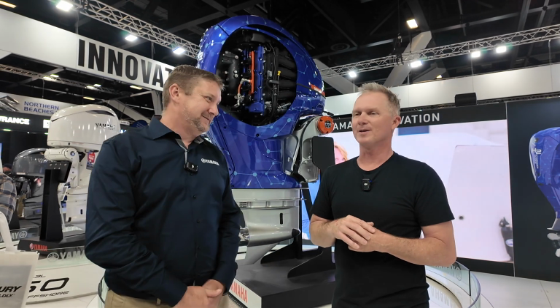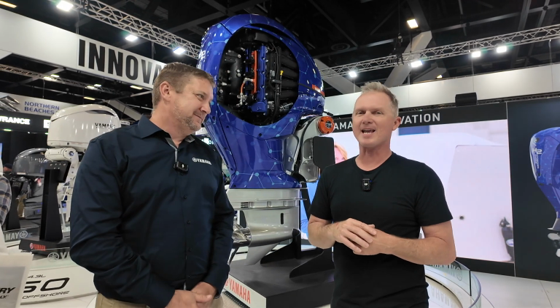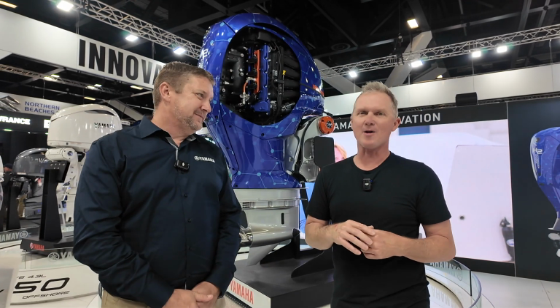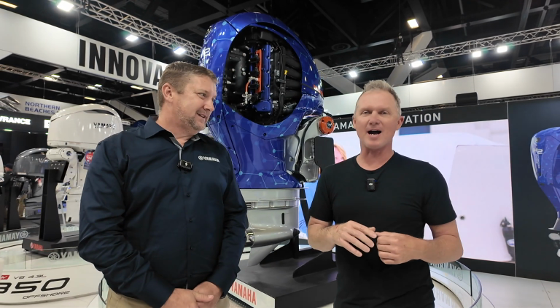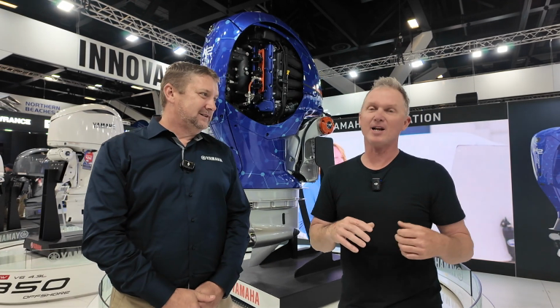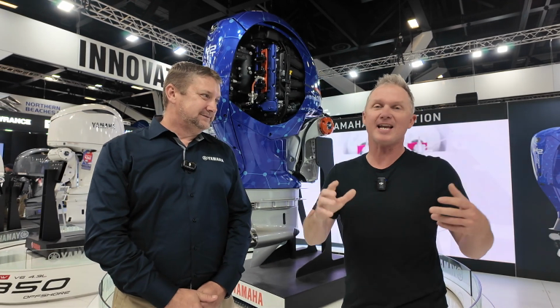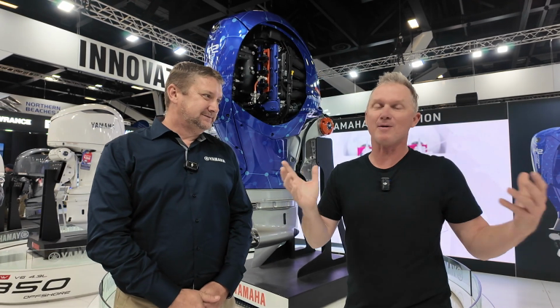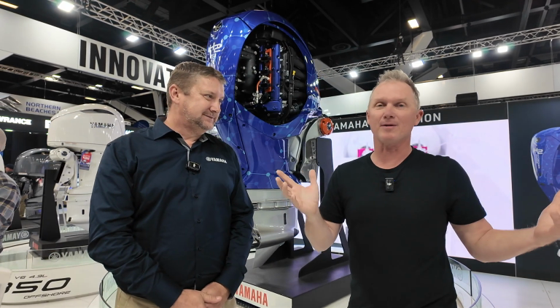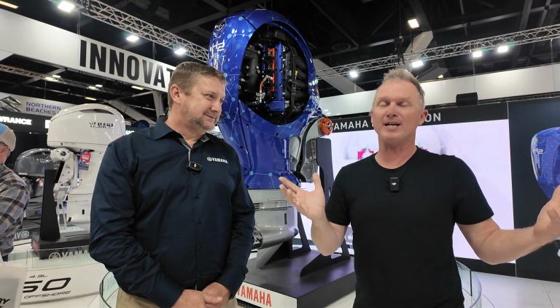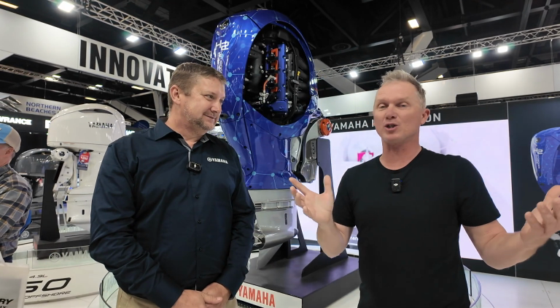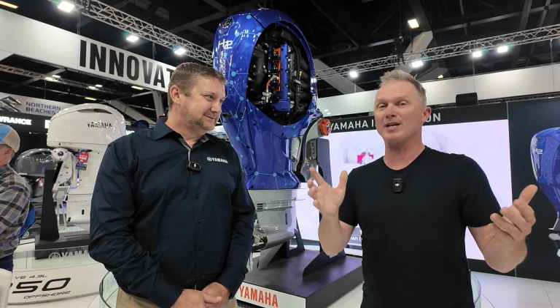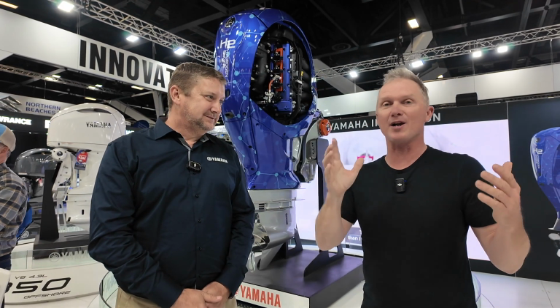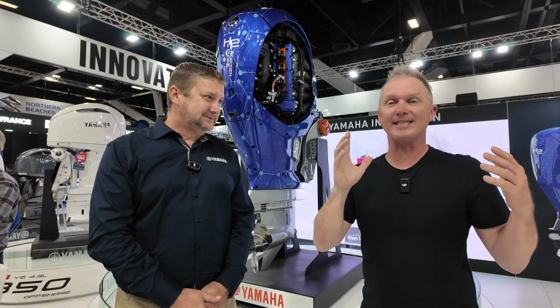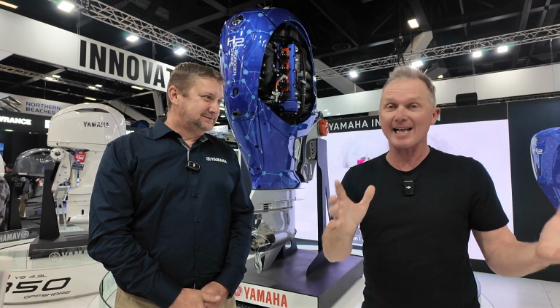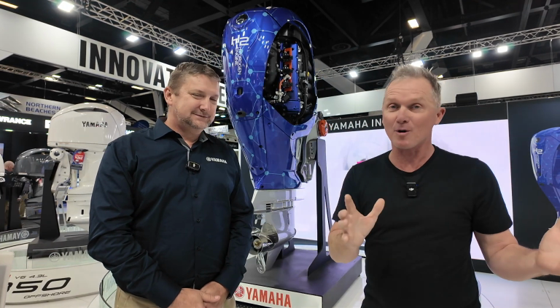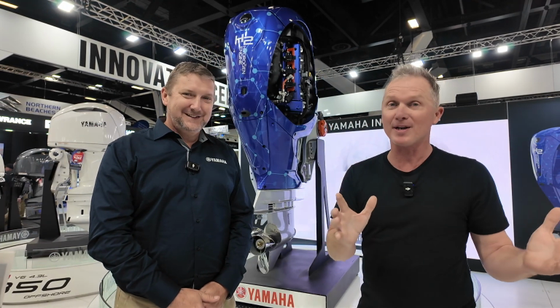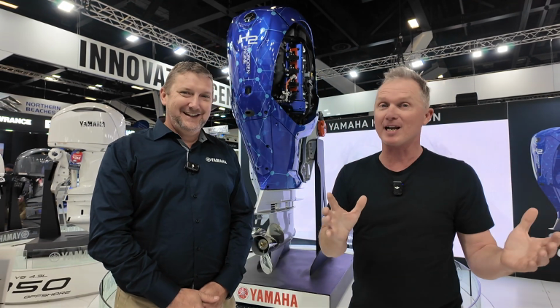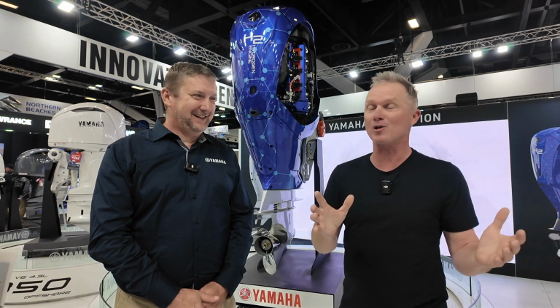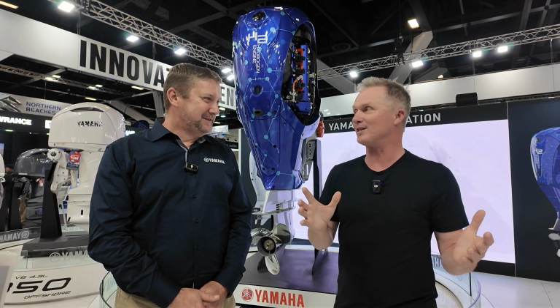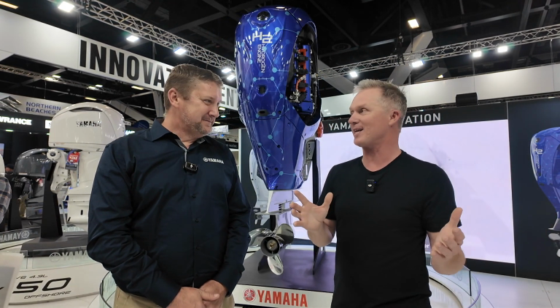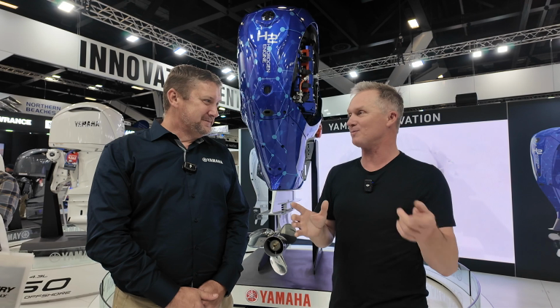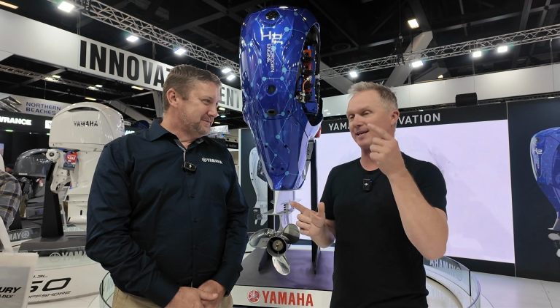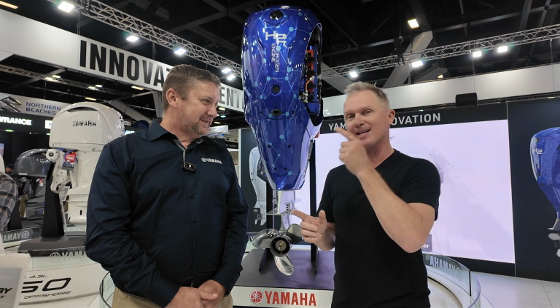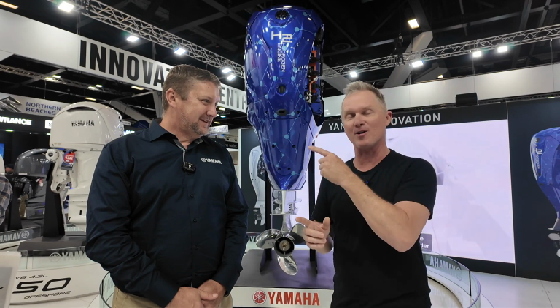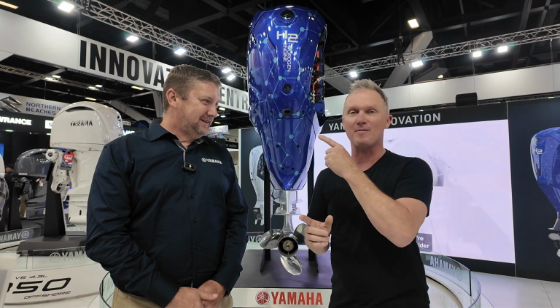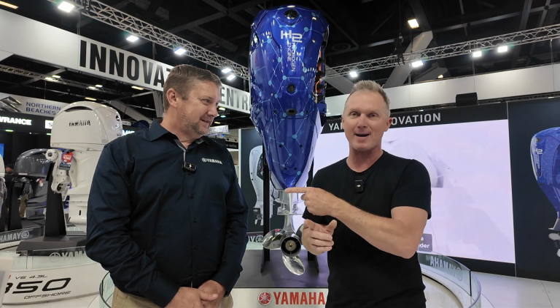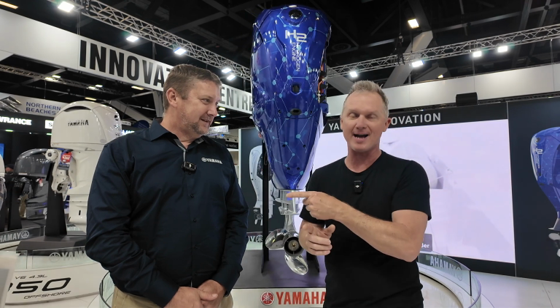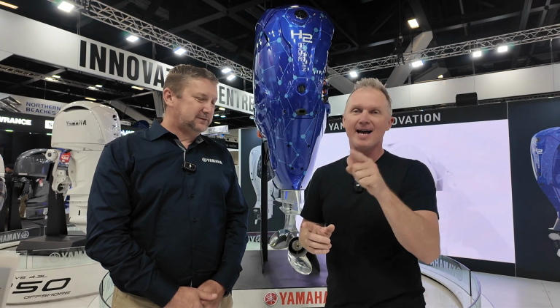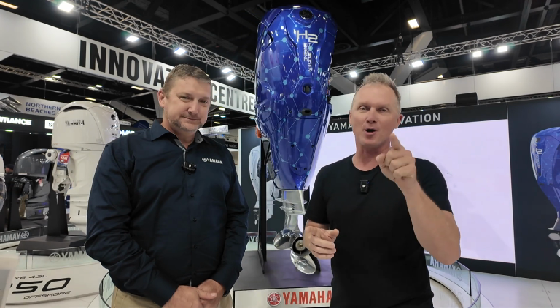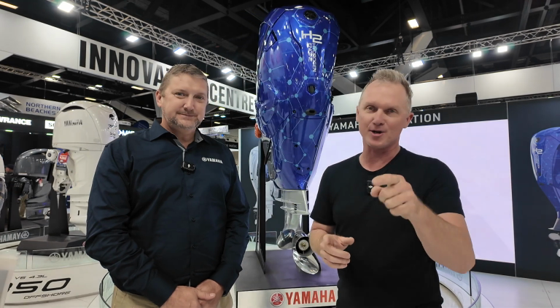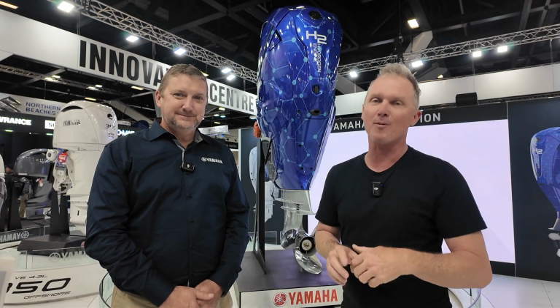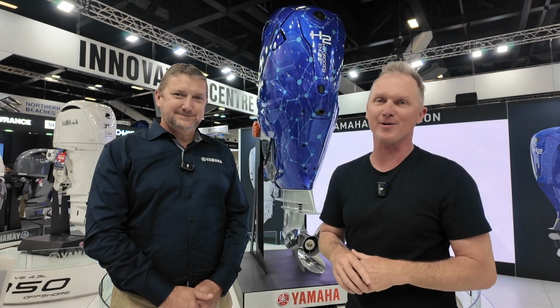Well, there you go. I don't think anyone in the marine industry knows exactly what boating's going to look like in 20 years, but you can tell the guys from Yamaha are not going to die wondering.